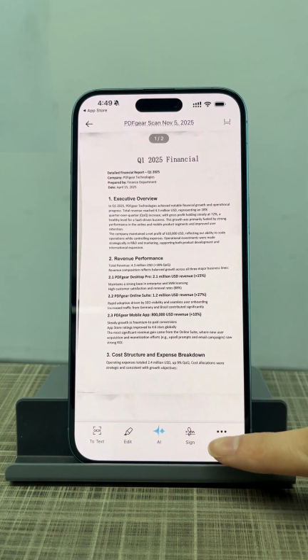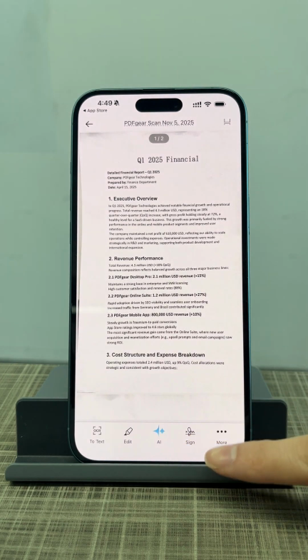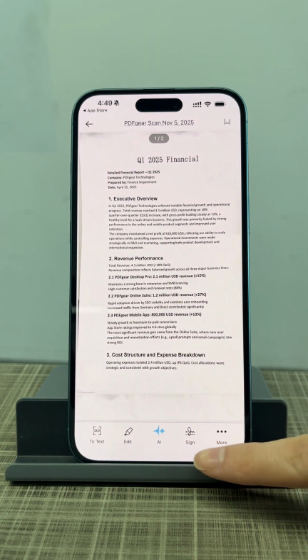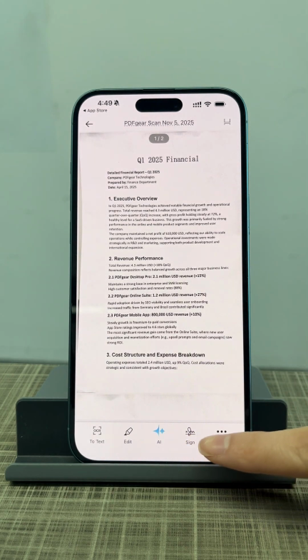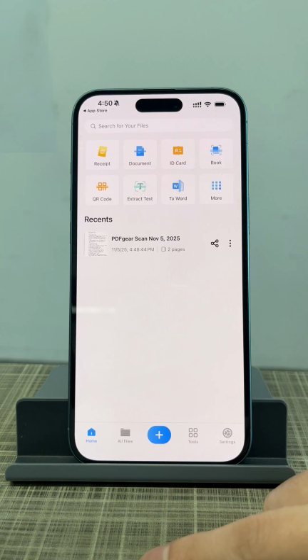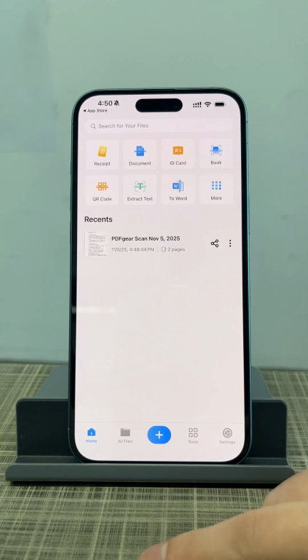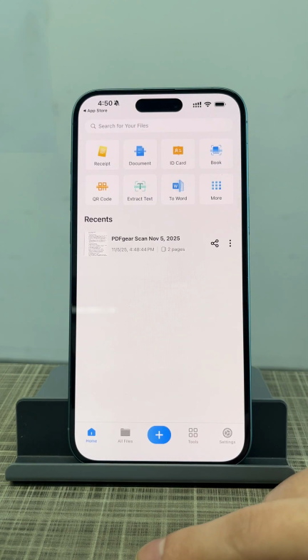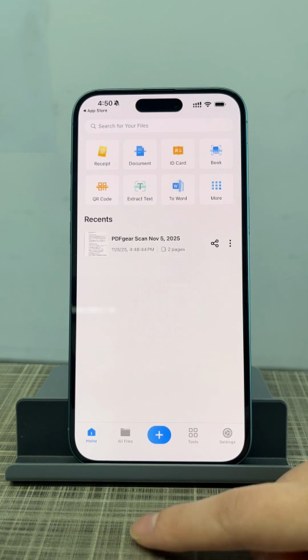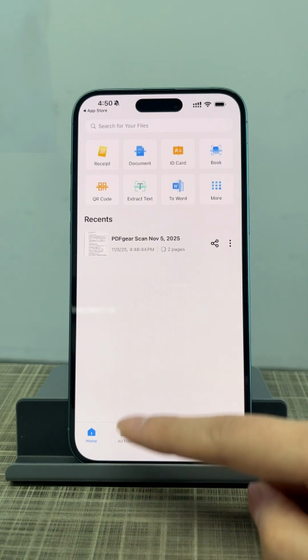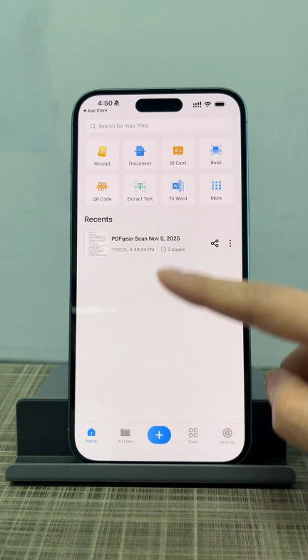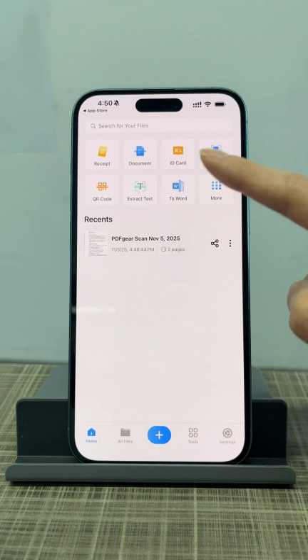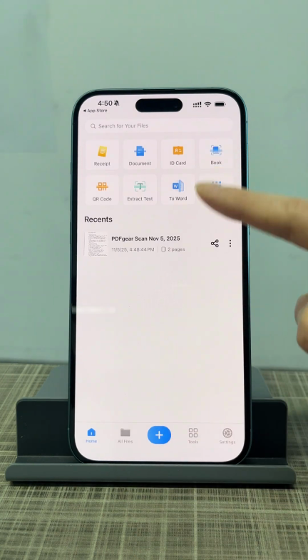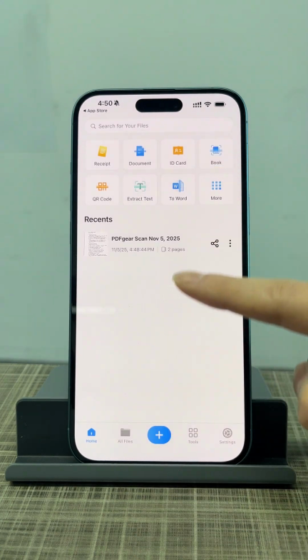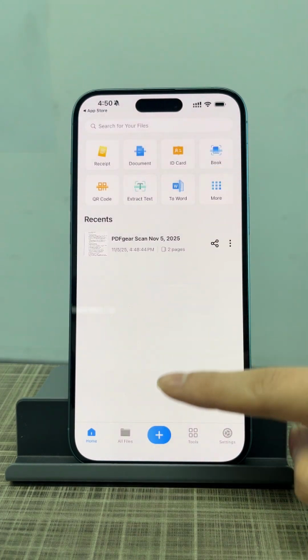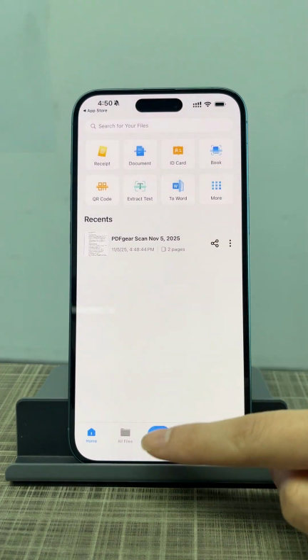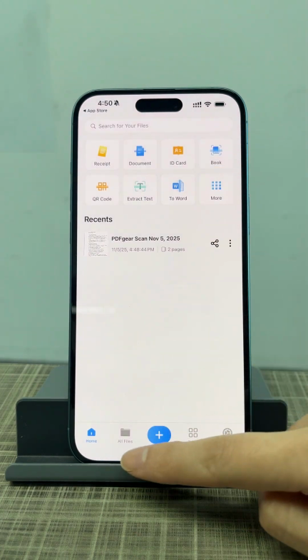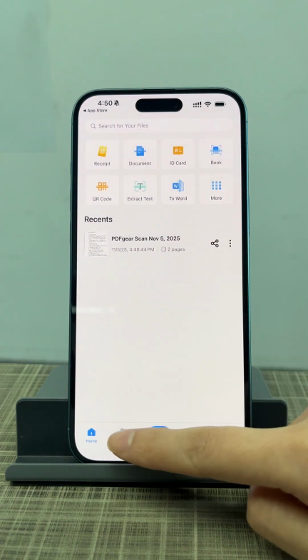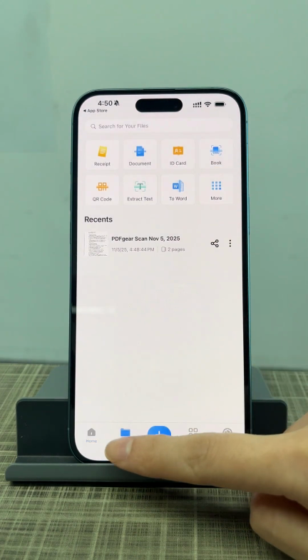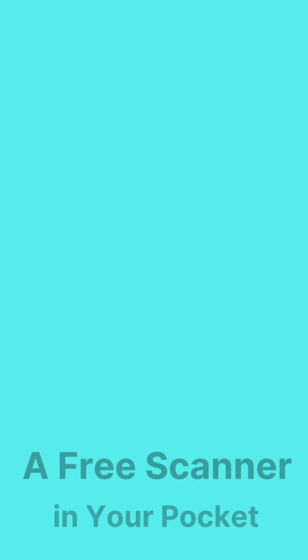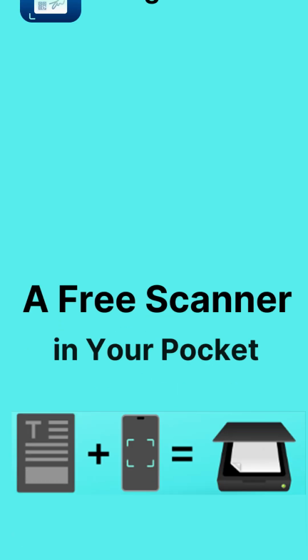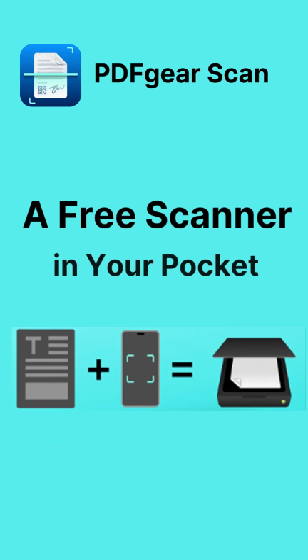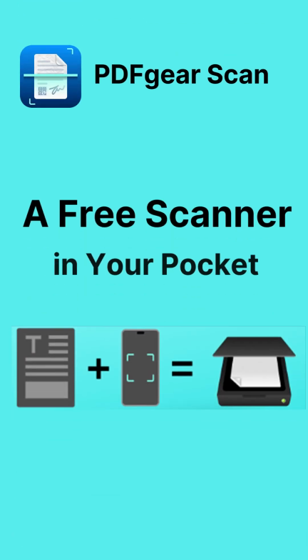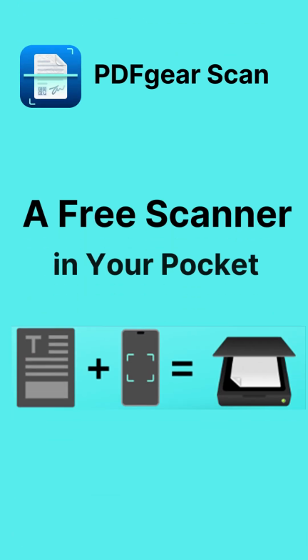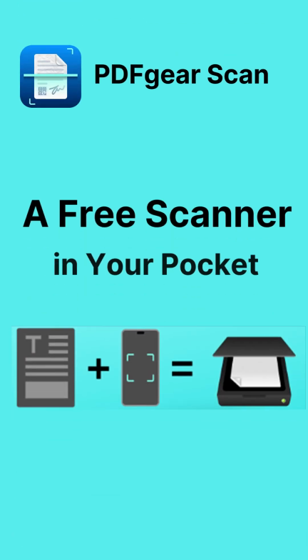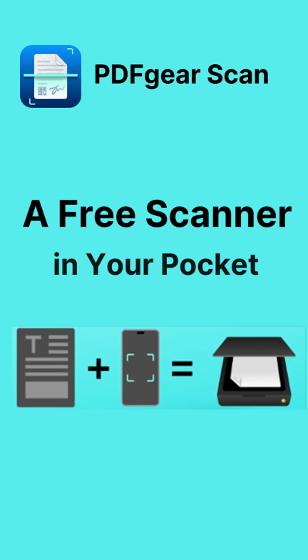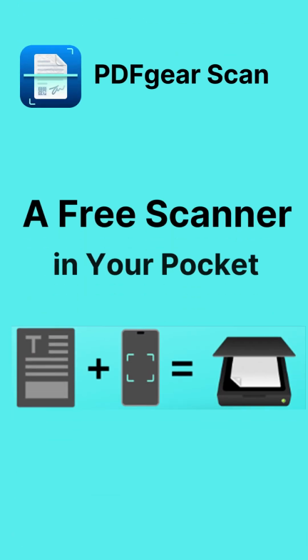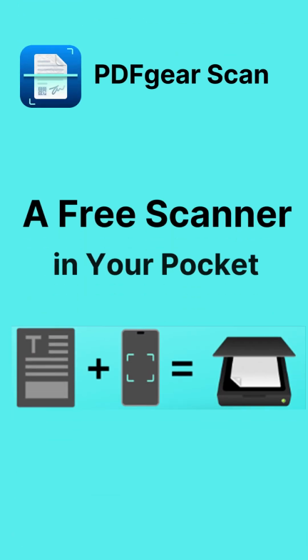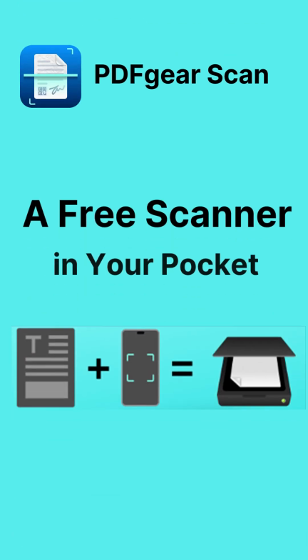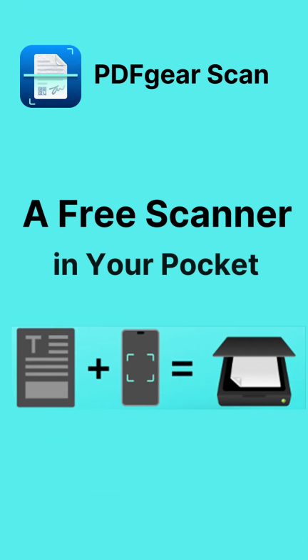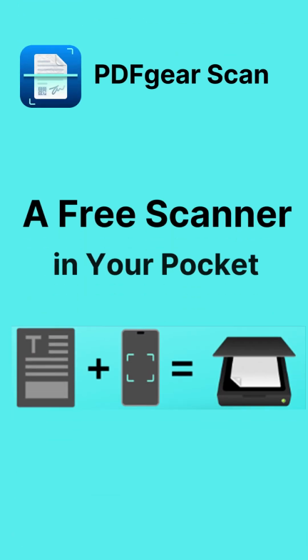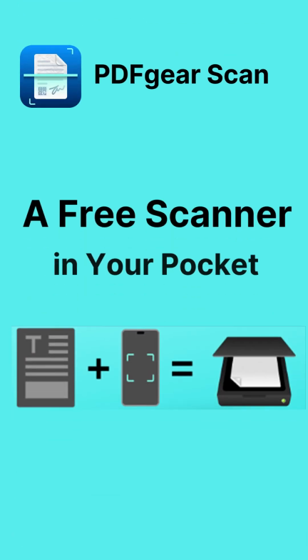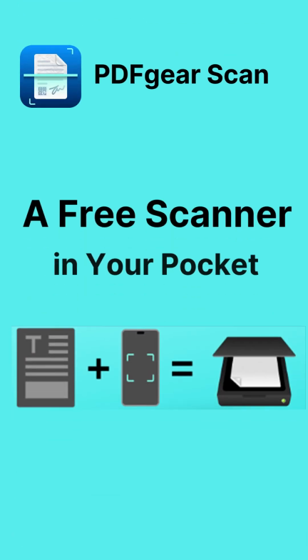All features in PDF Gear Scan are free to use. Download PDF Gear Scan and give it a try.